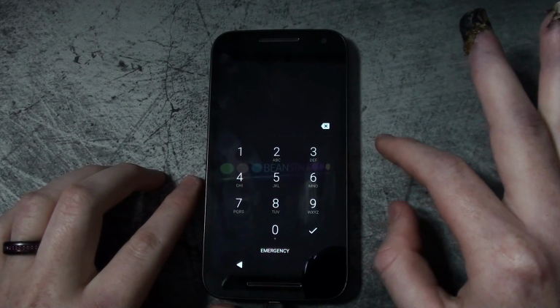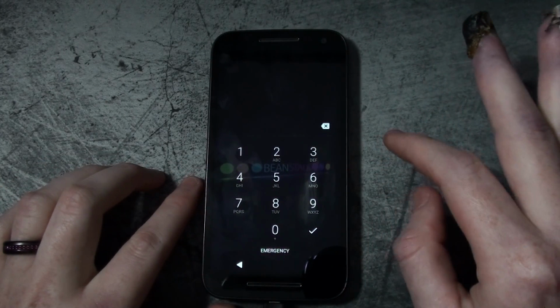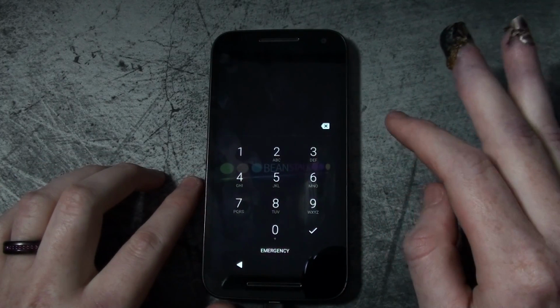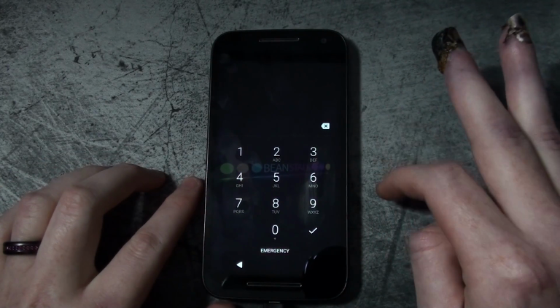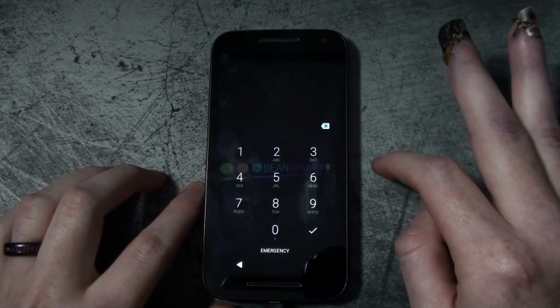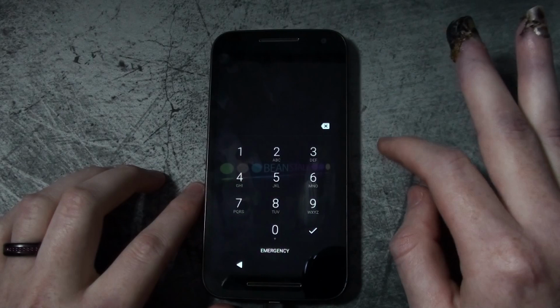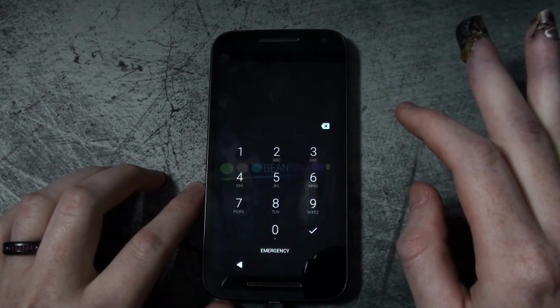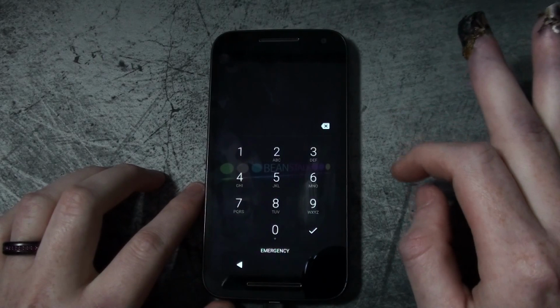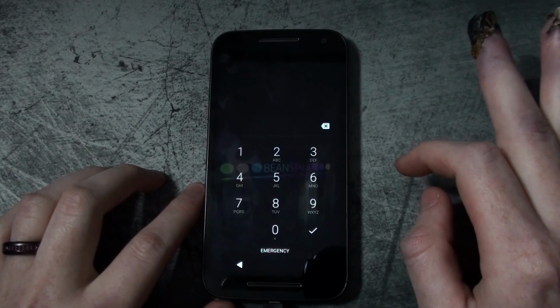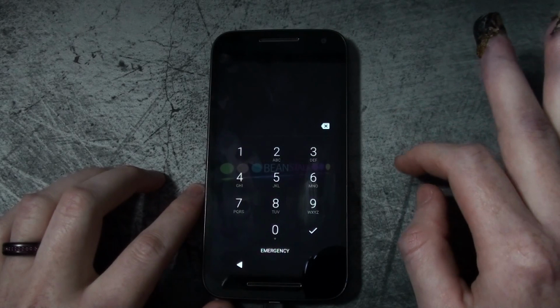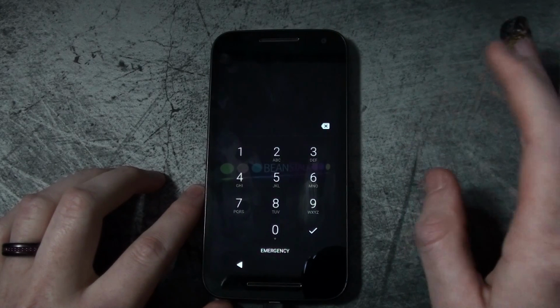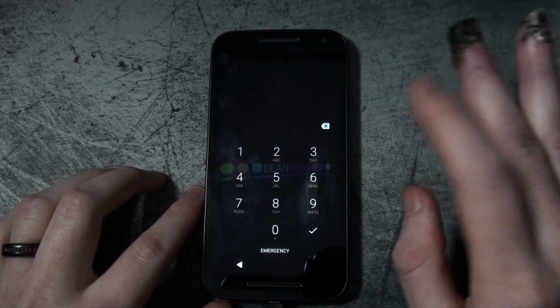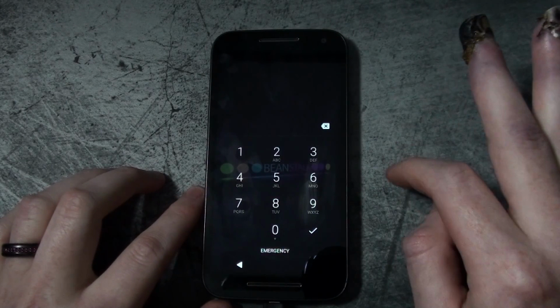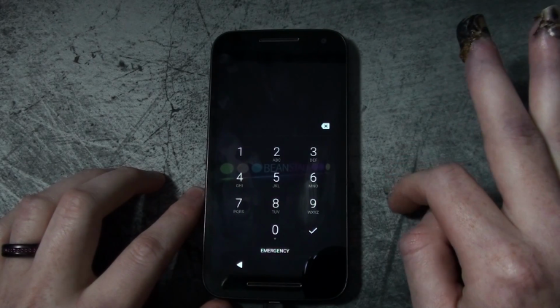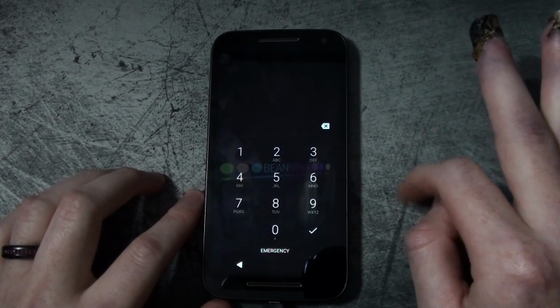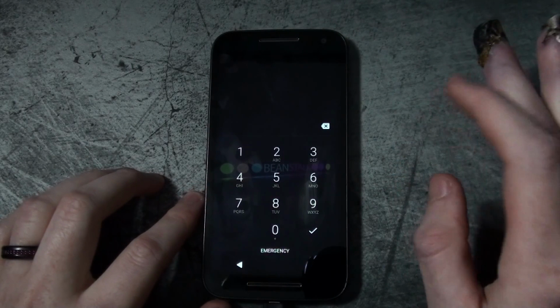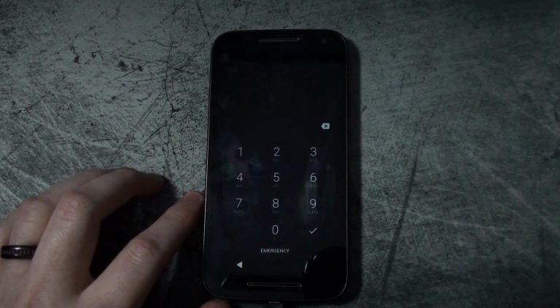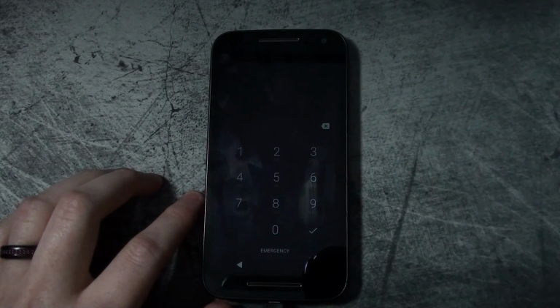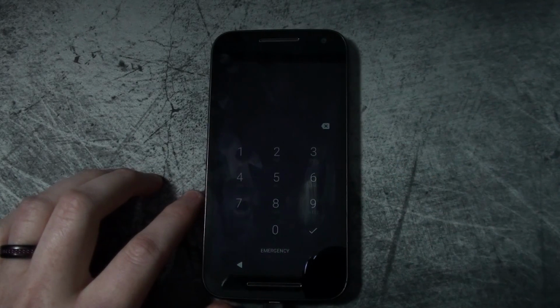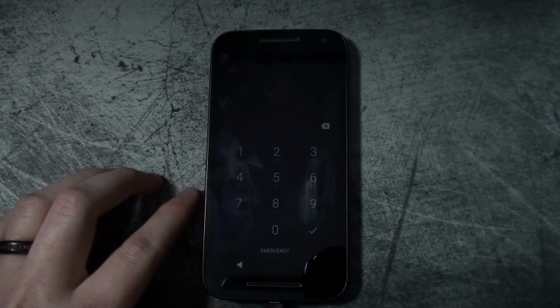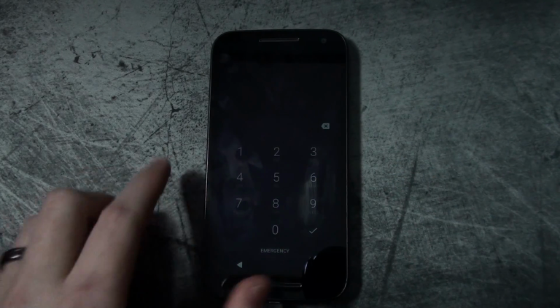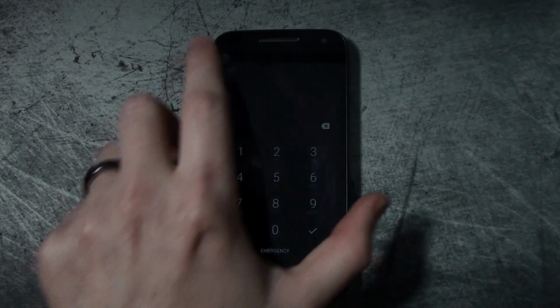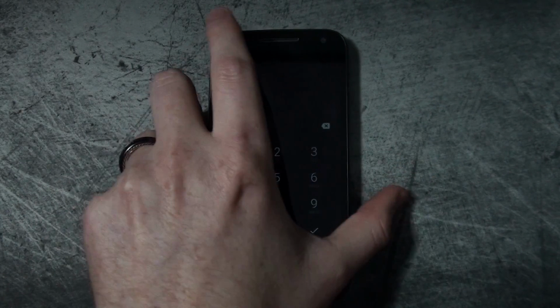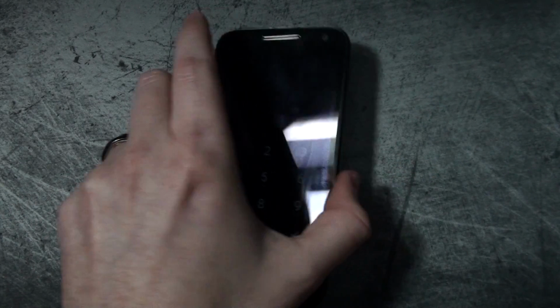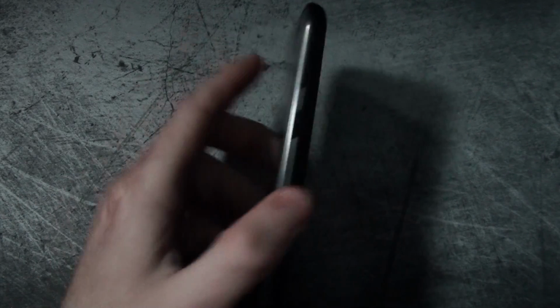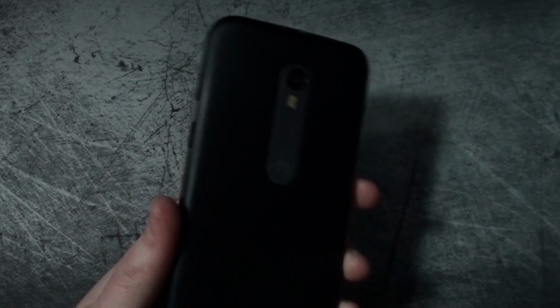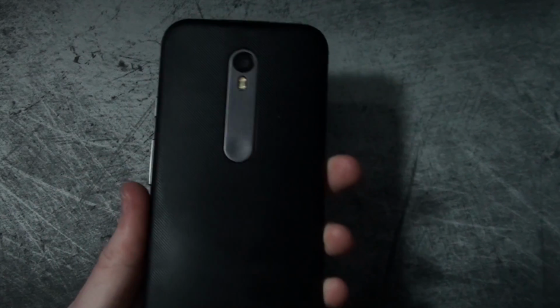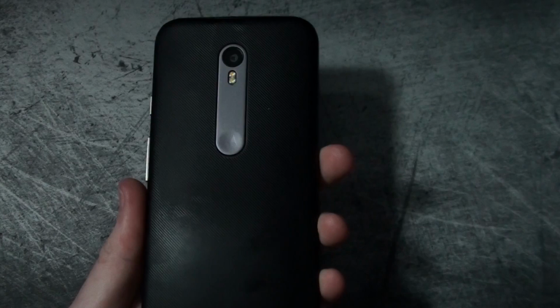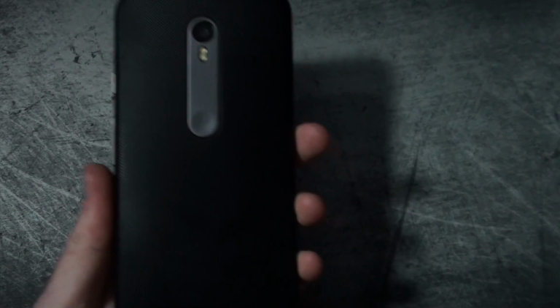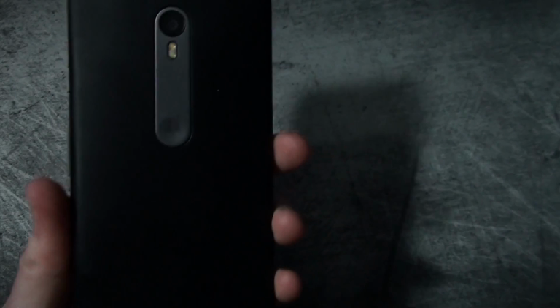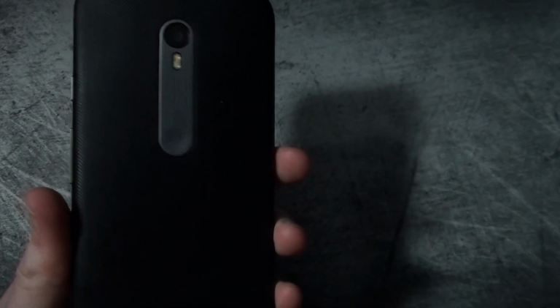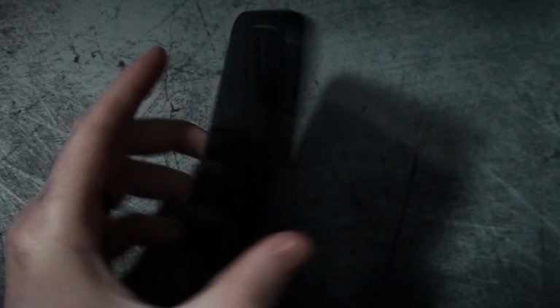You need to be running TWRP recovery for this to work. I actually don't have my Robin right now — this is a Moto G 2015 edition.